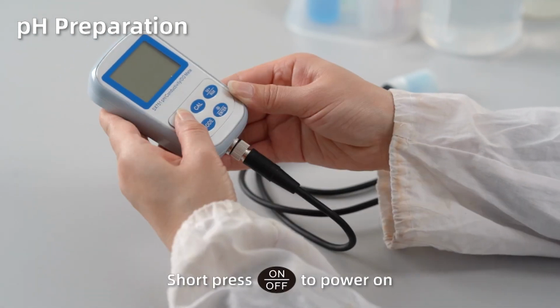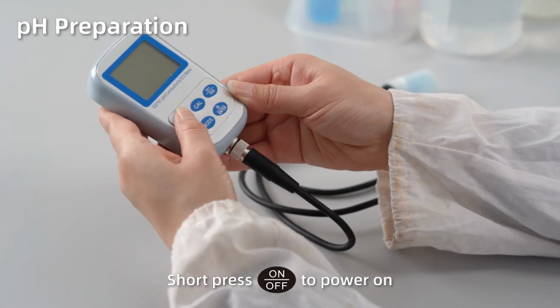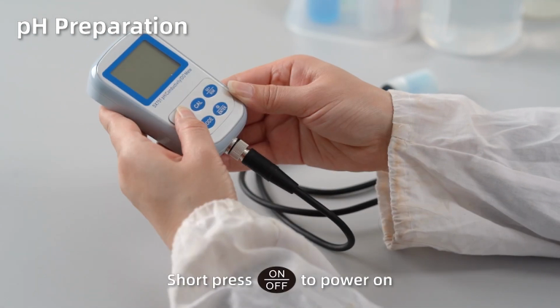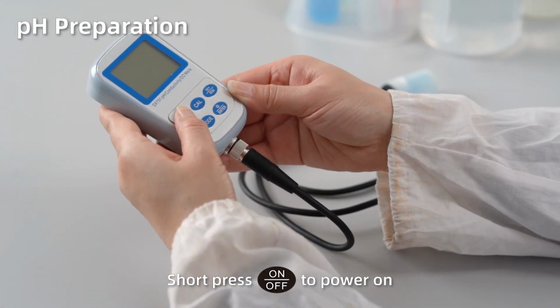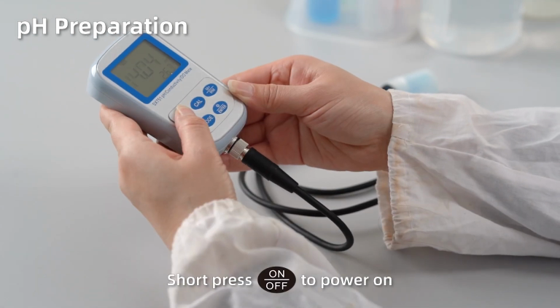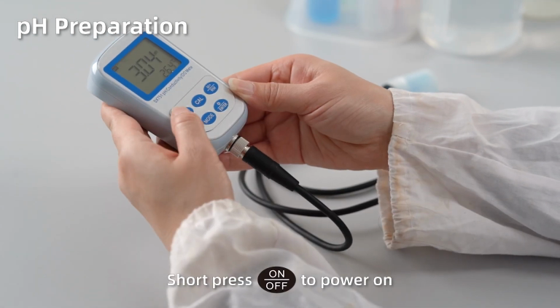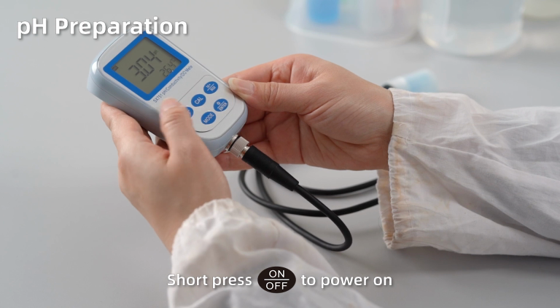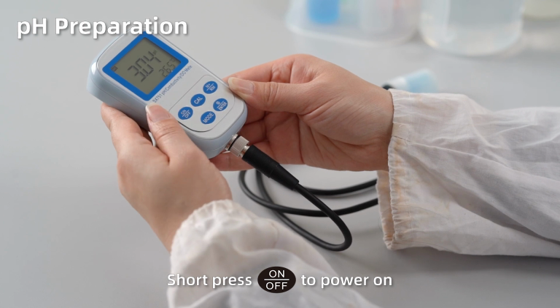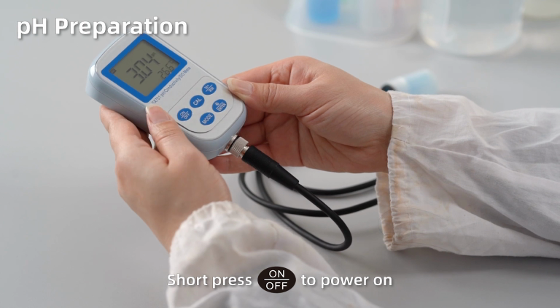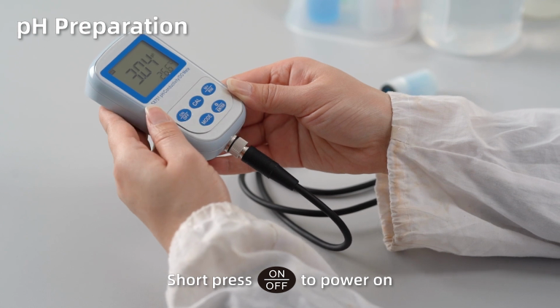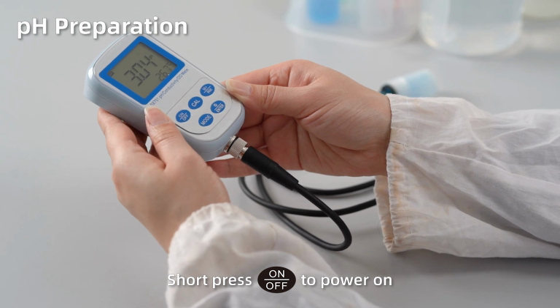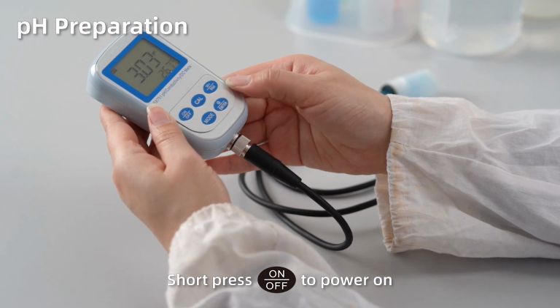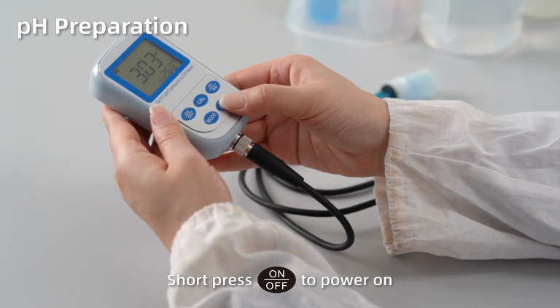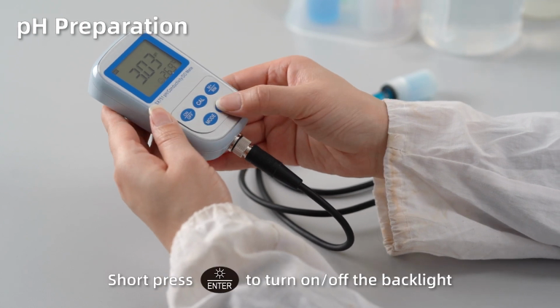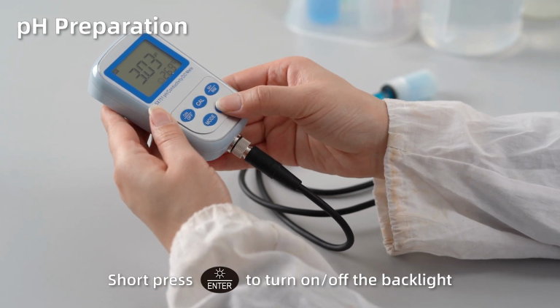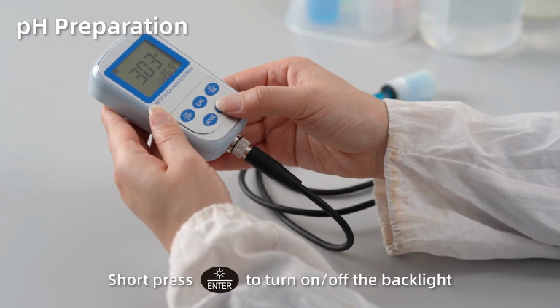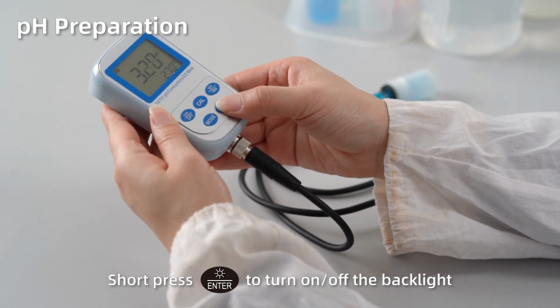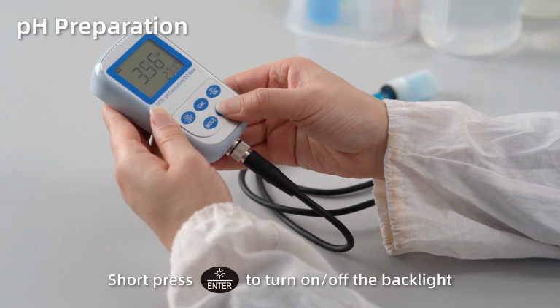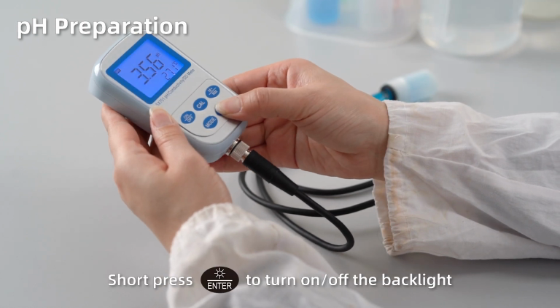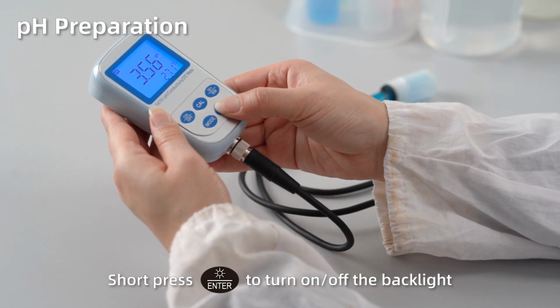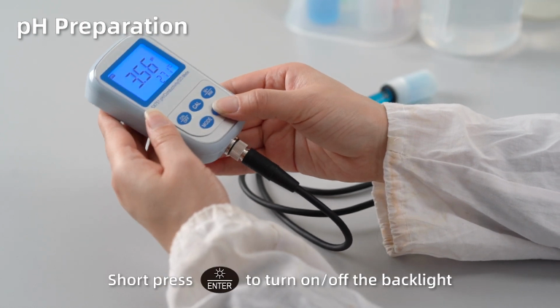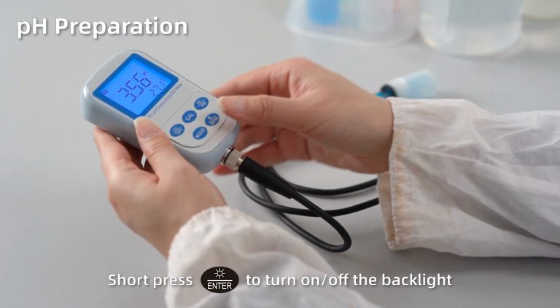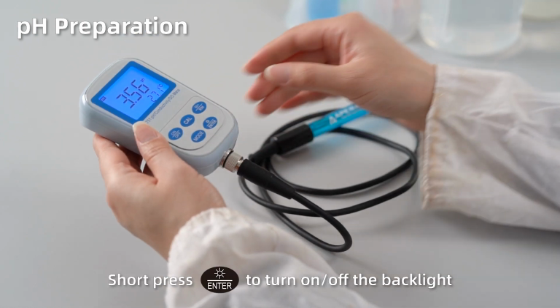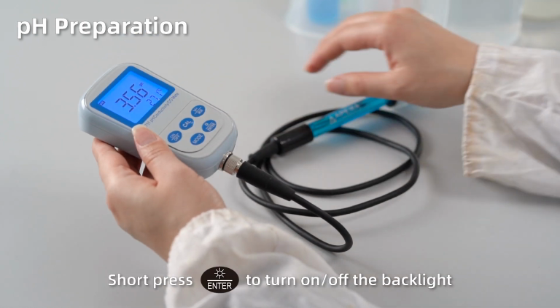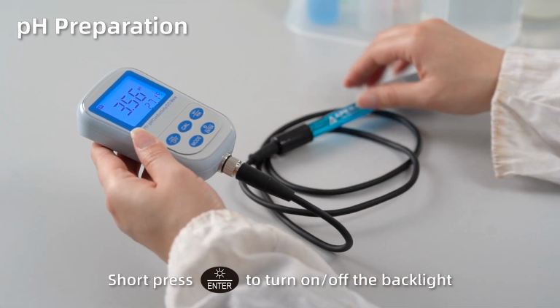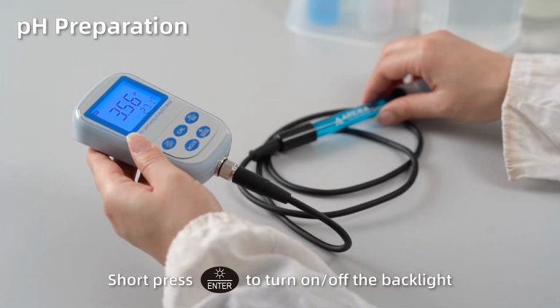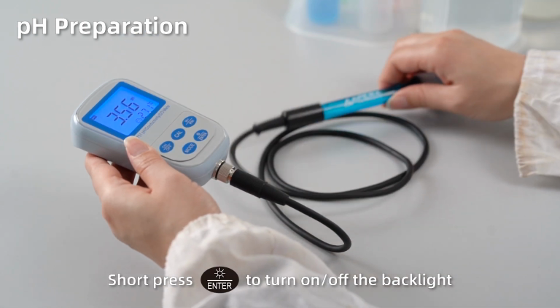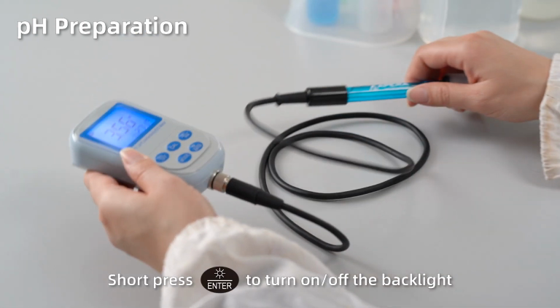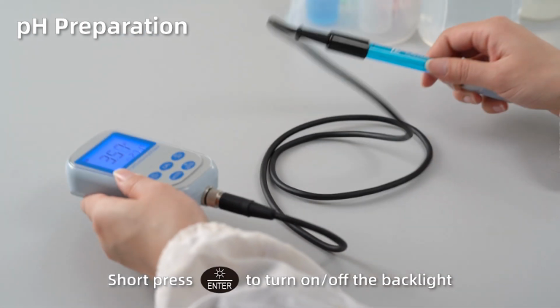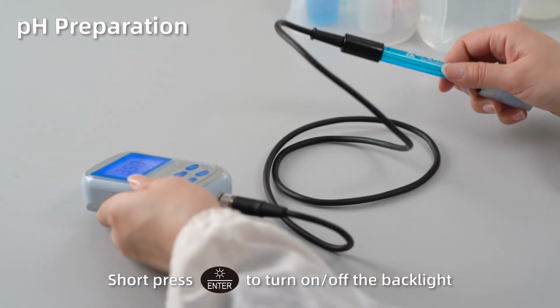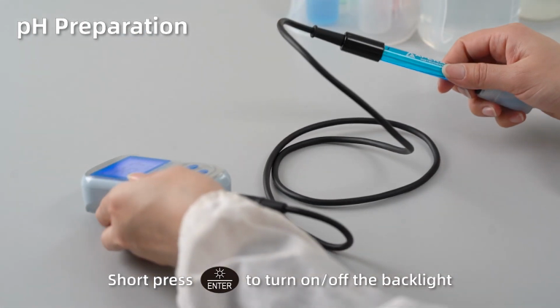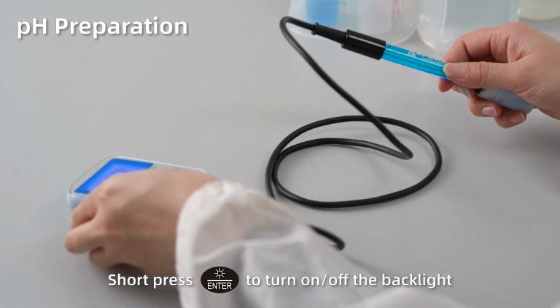Short press On to power on. Short press Enter to turn on or turn off the backlight.